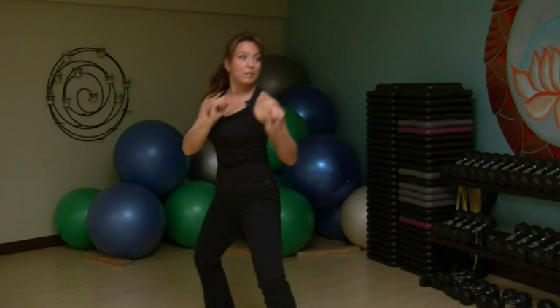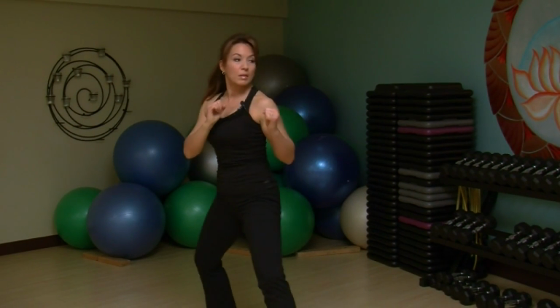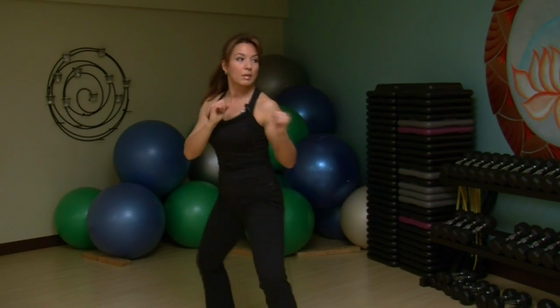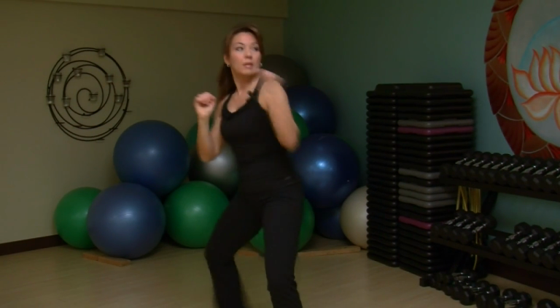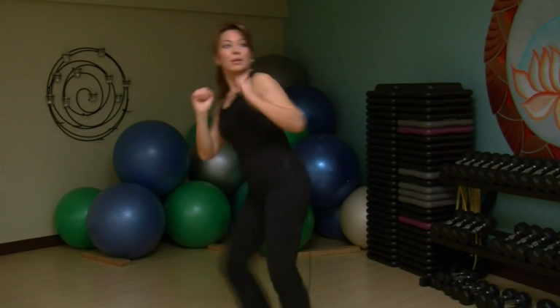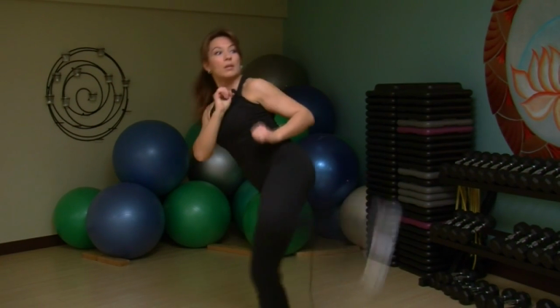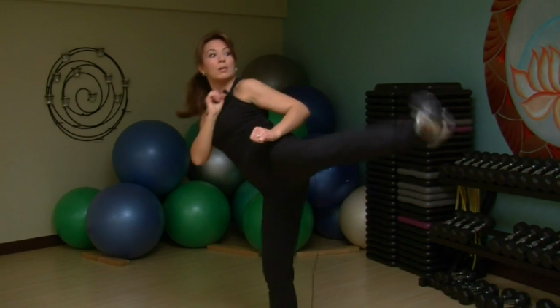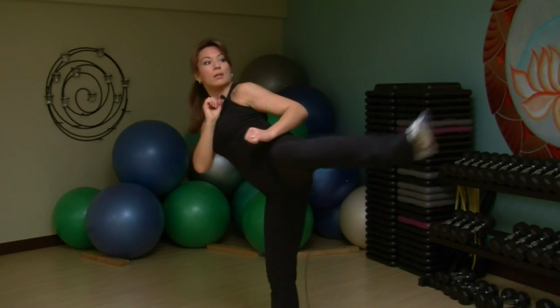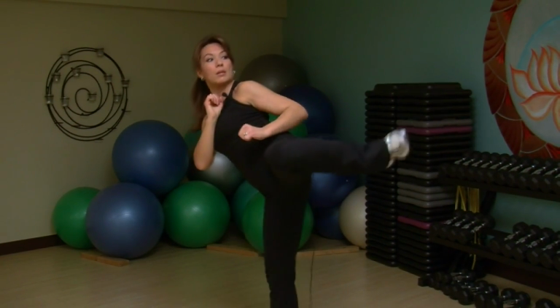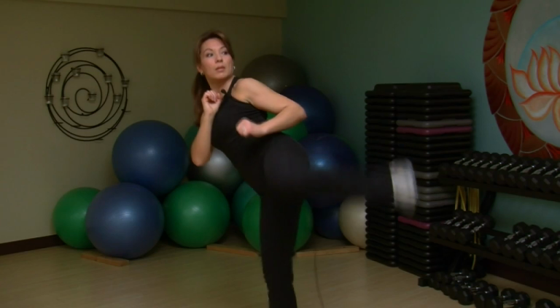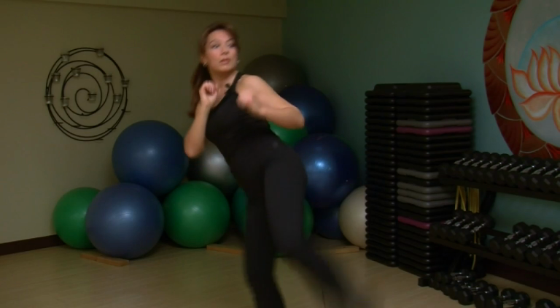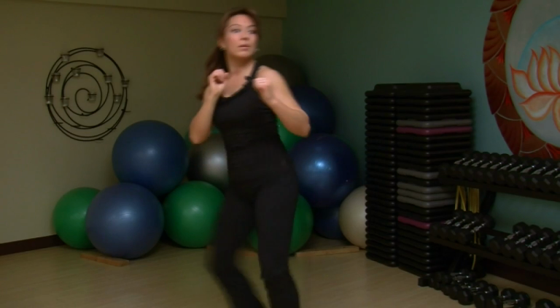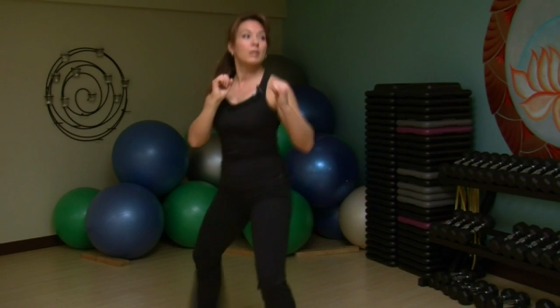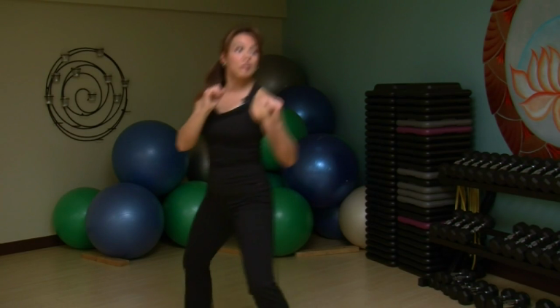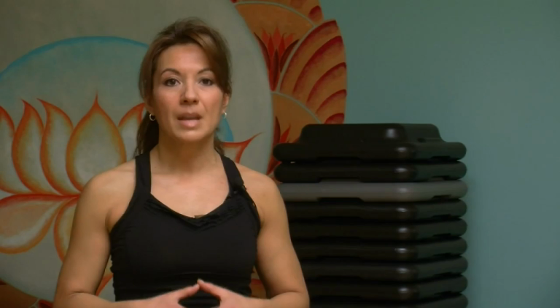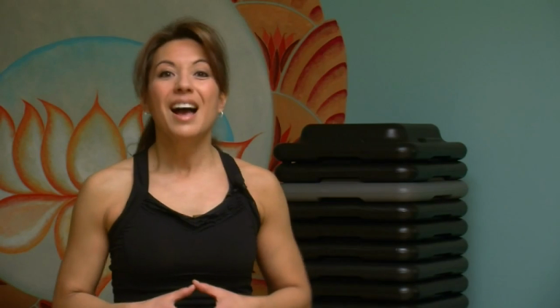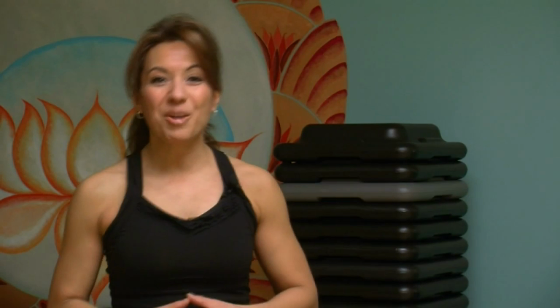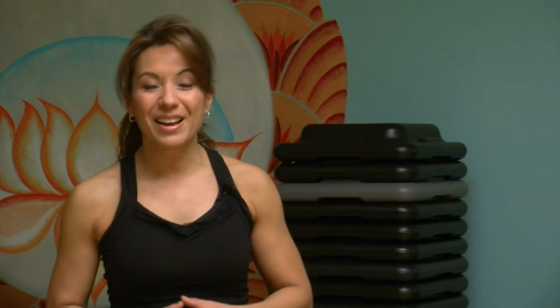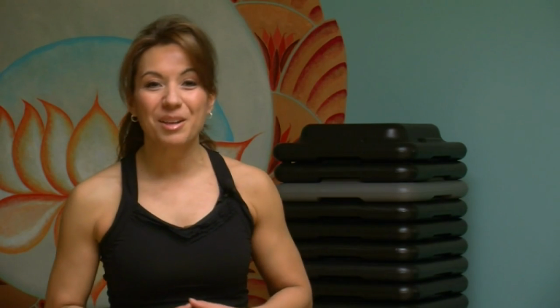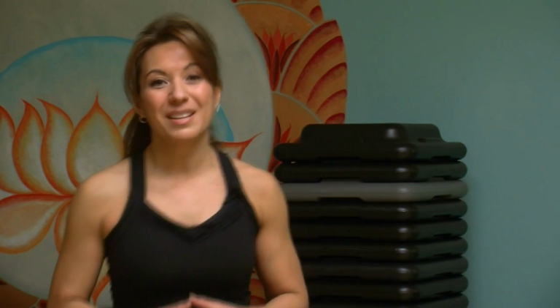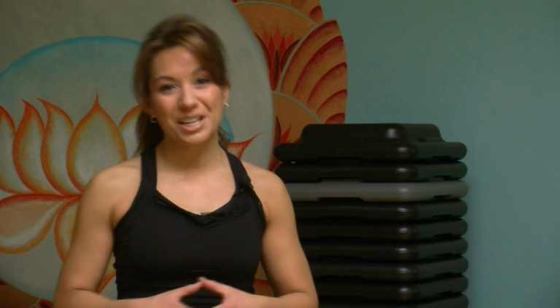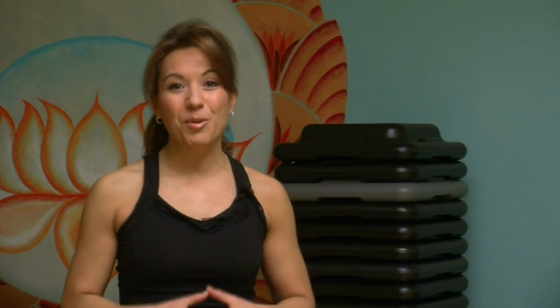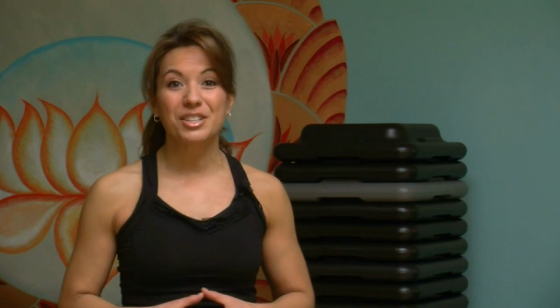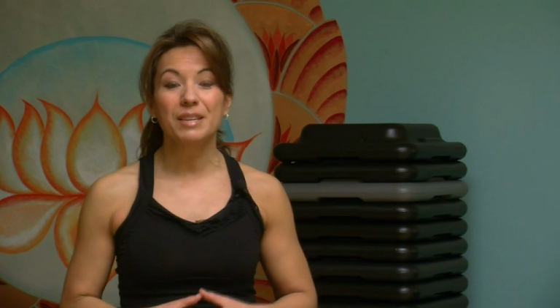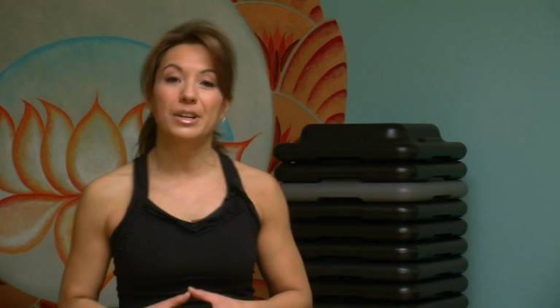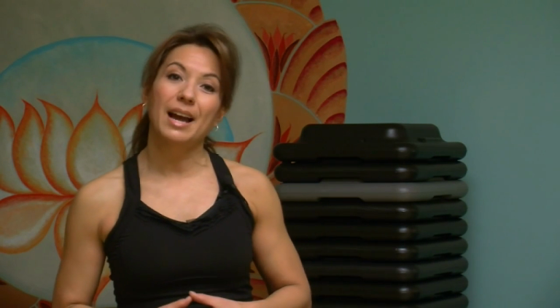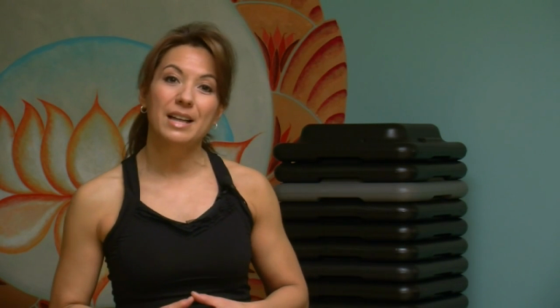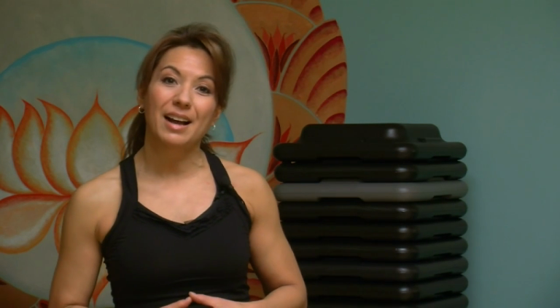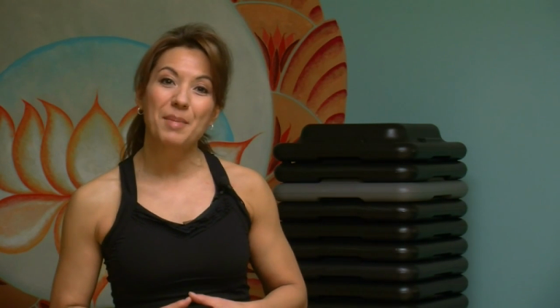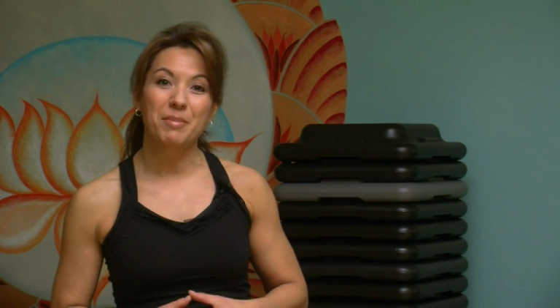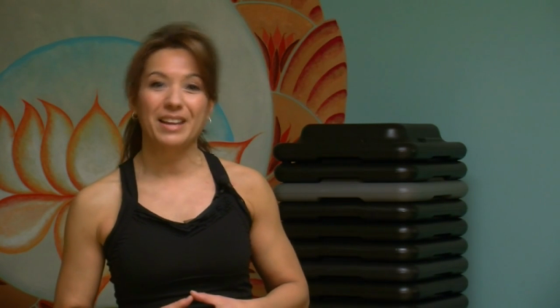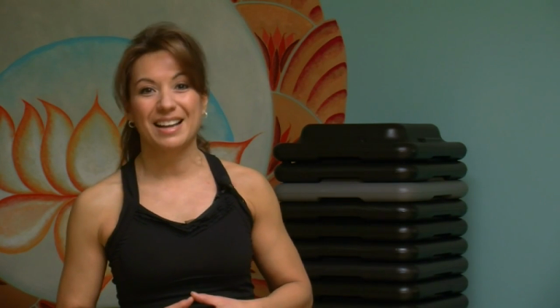Those are the four punches and those are the two kicks. I hope that helped. Thanks for watching. For eHow.com, I'm Faith Dye.